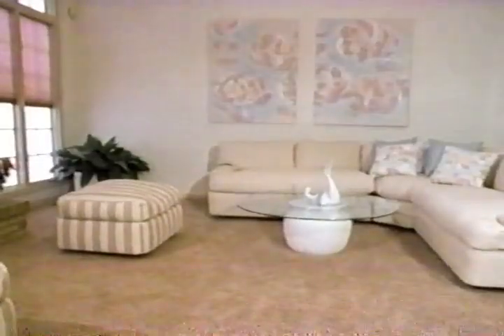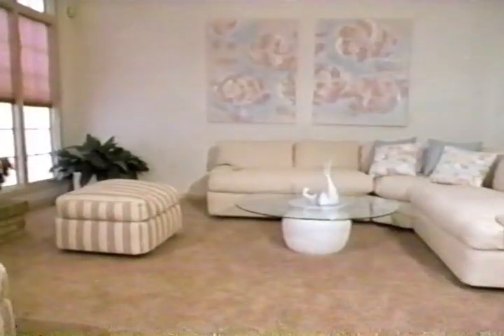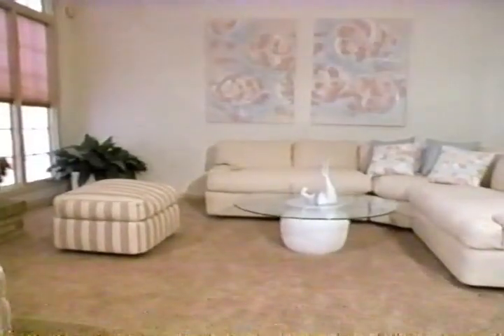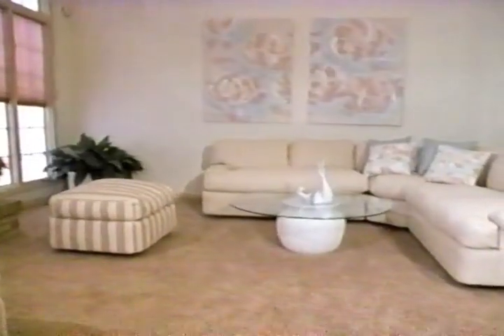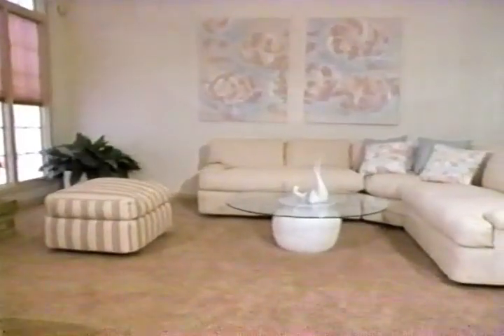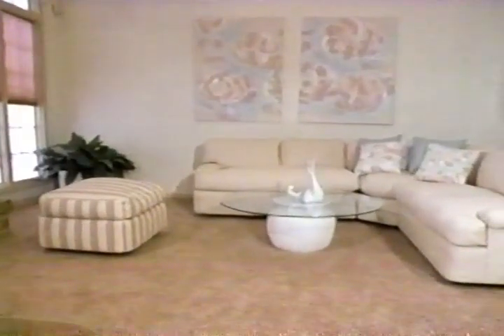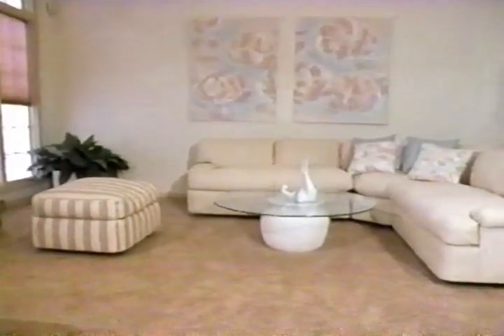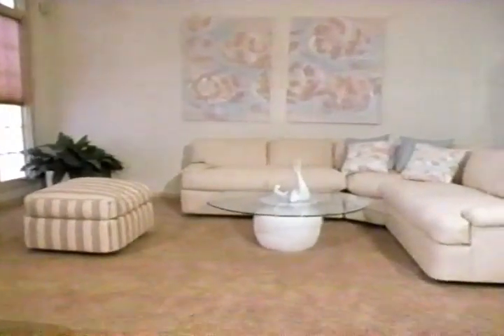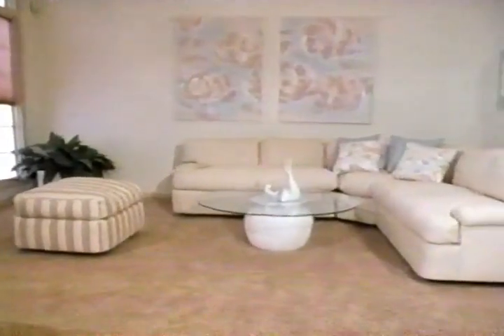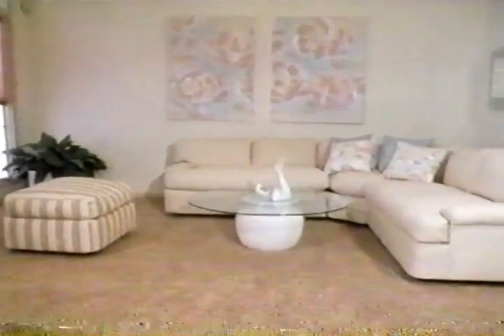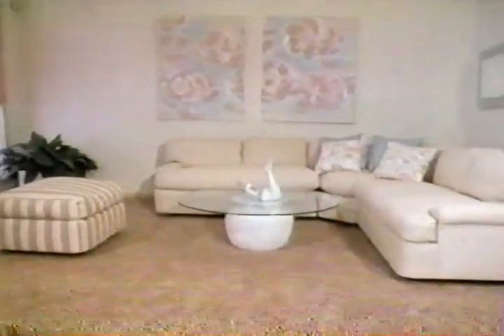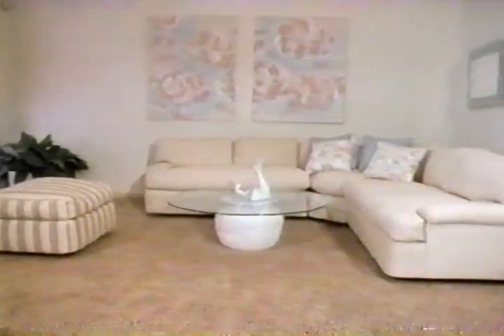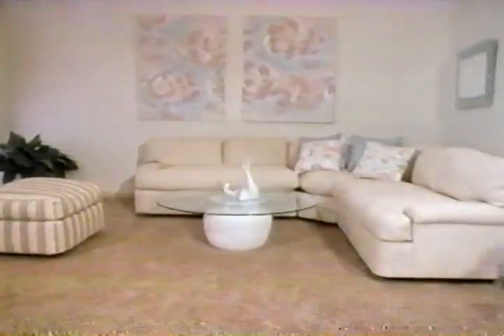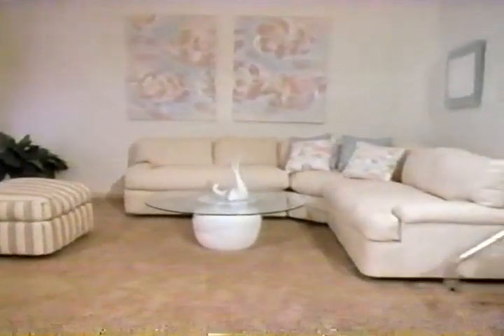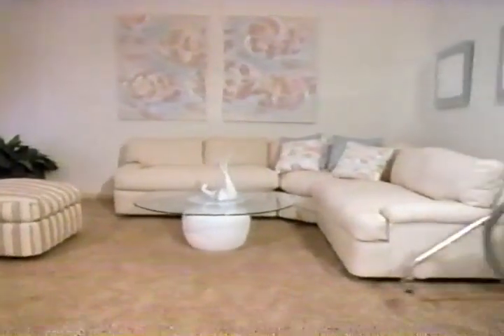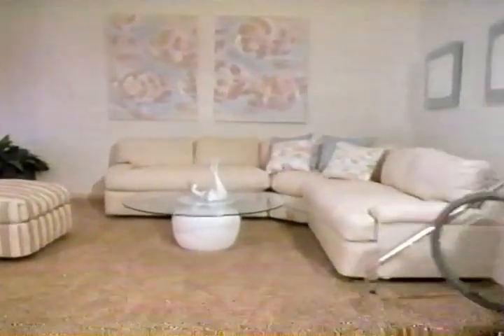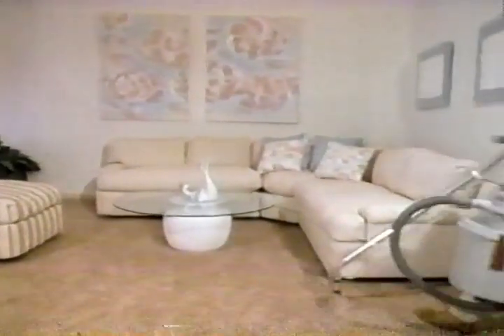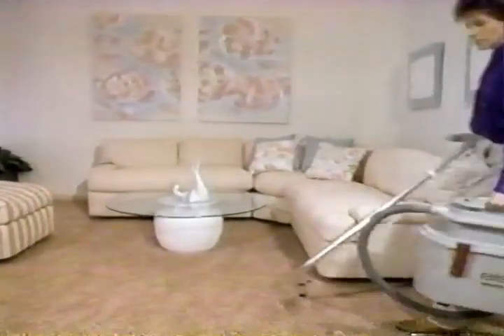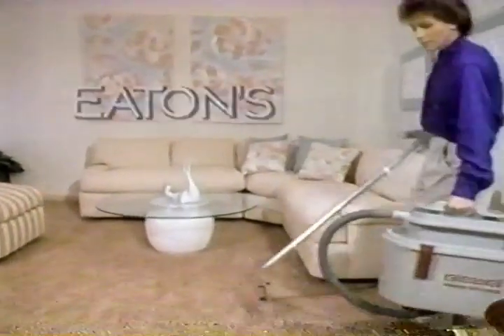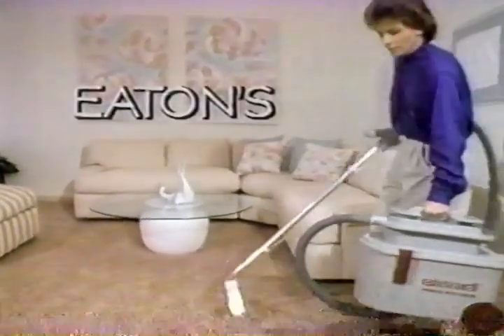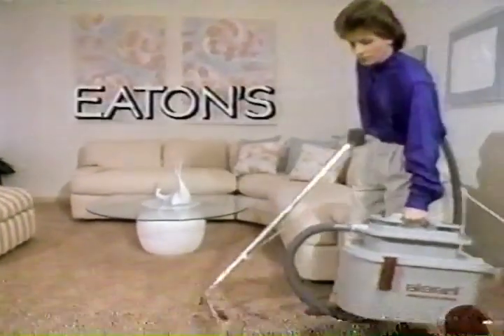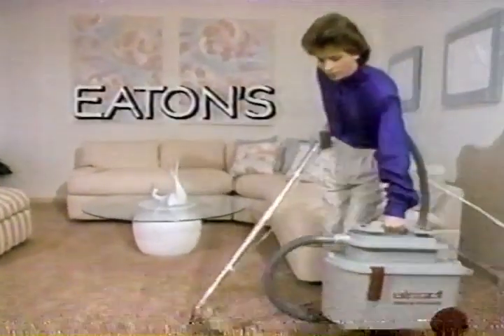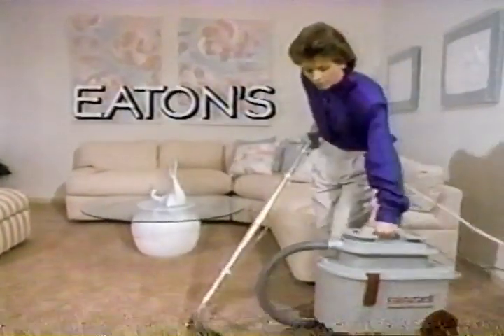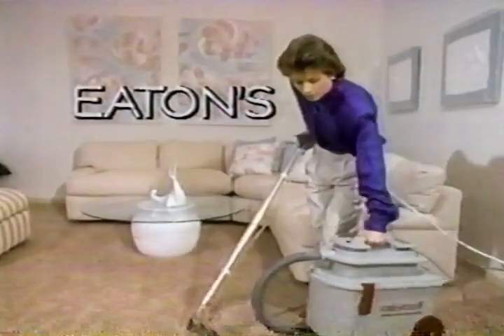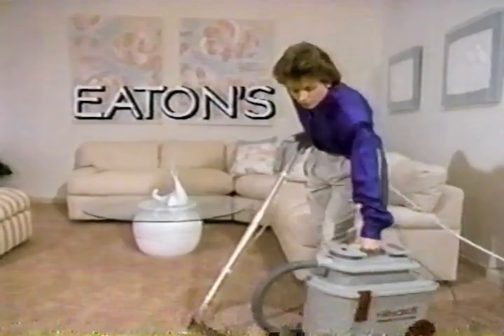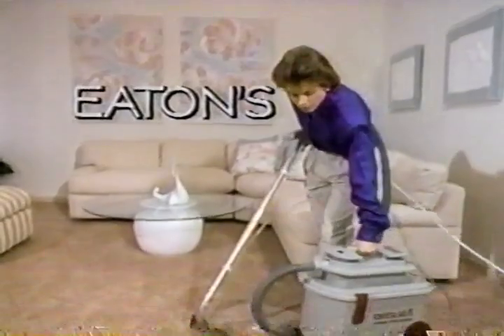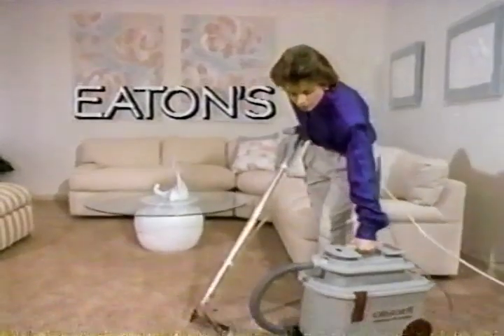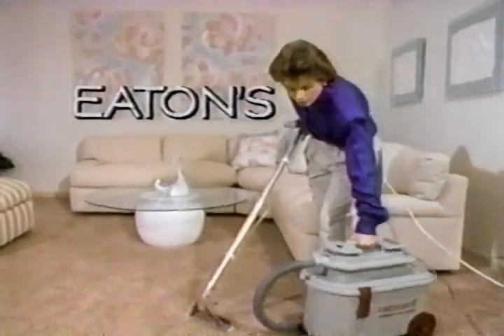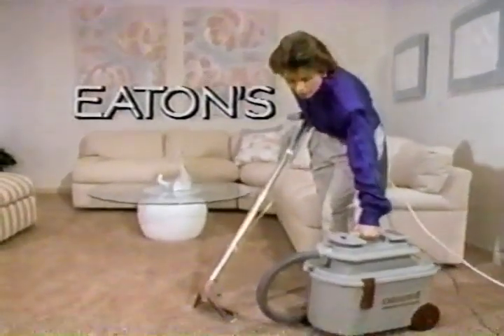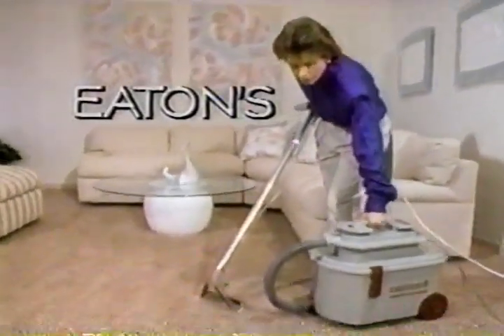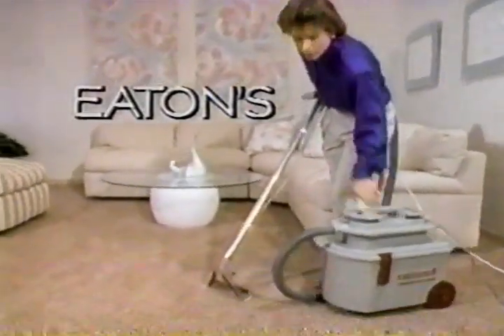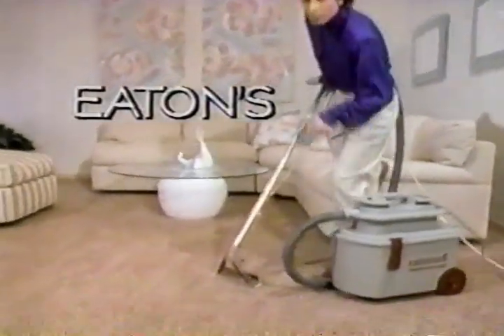Beautiful carpeting, beautiful upholstery. Now it's easy to keep them clean with a Power Steamer by Bissell.